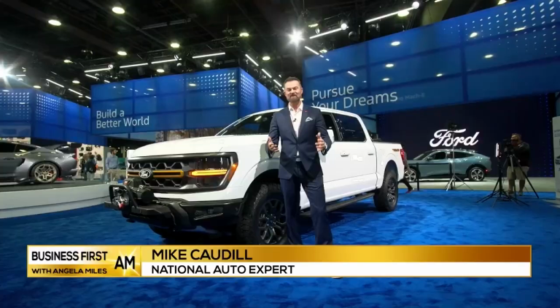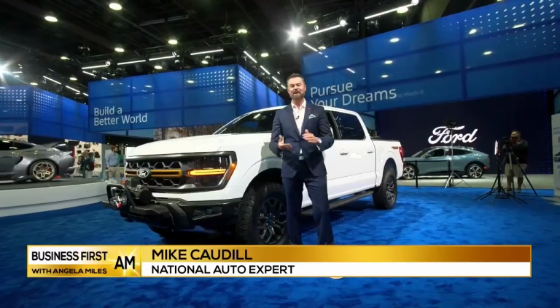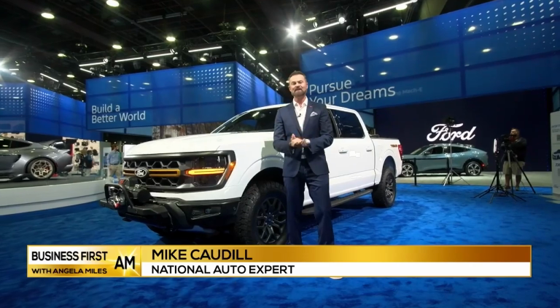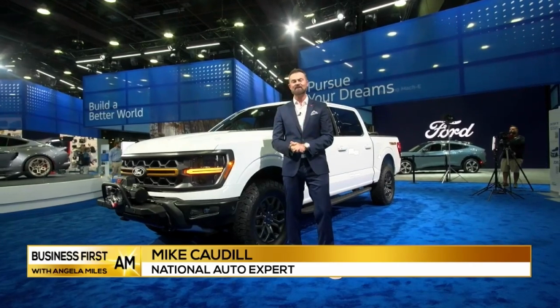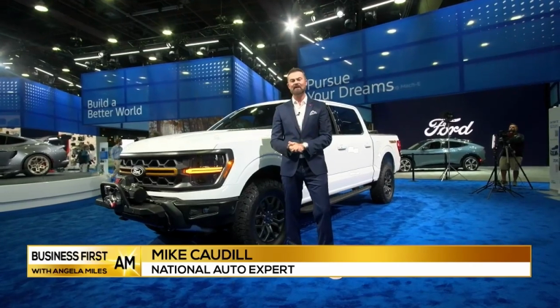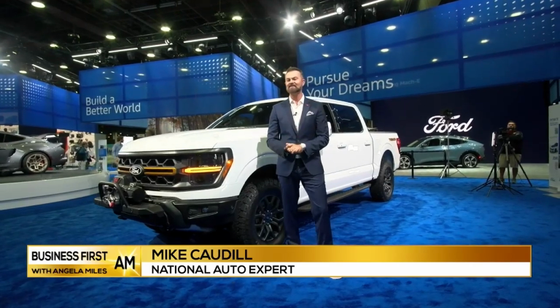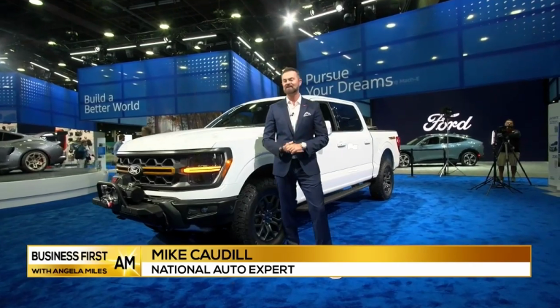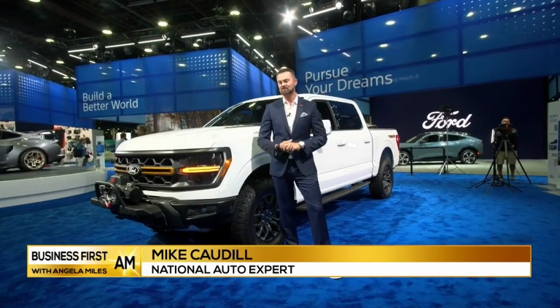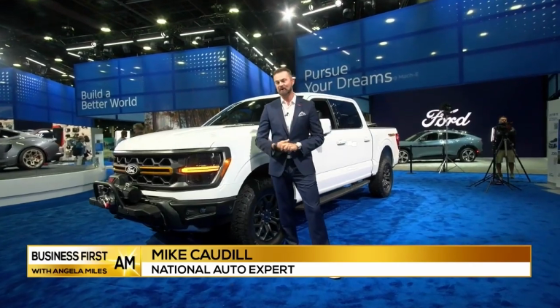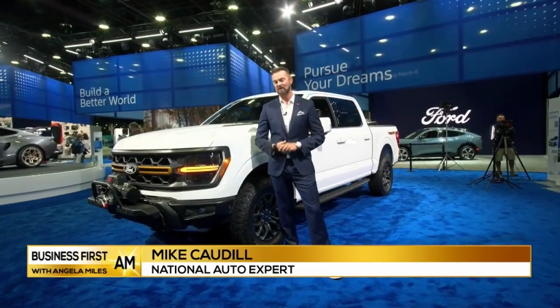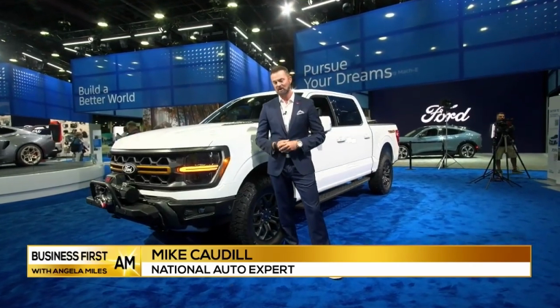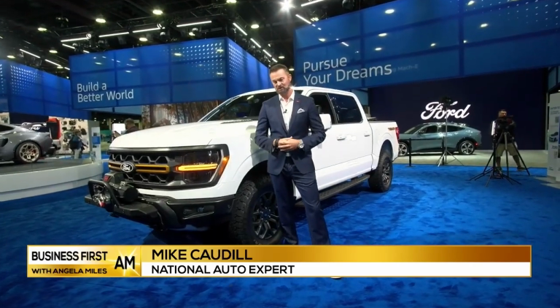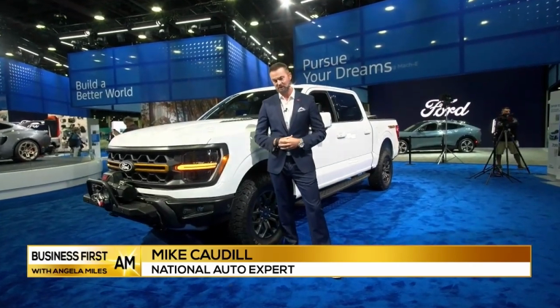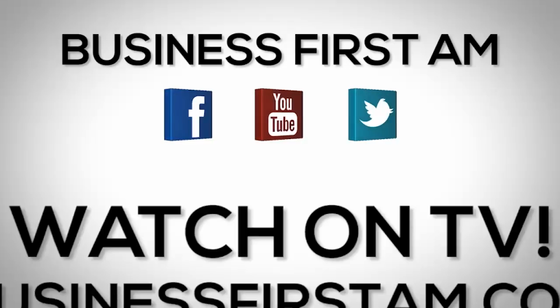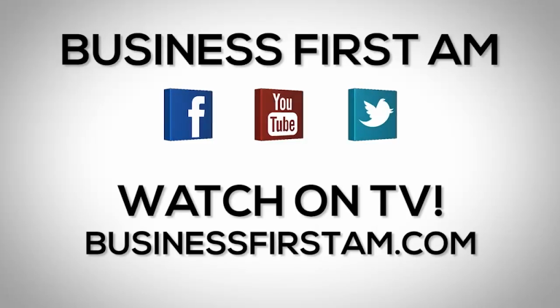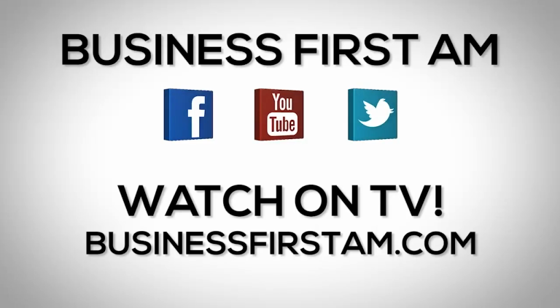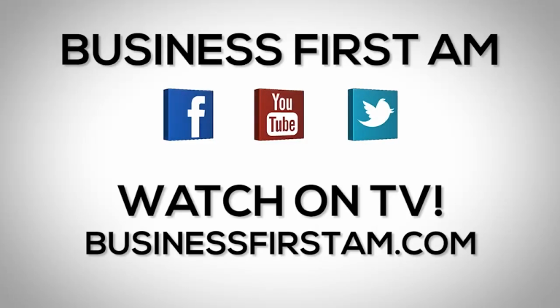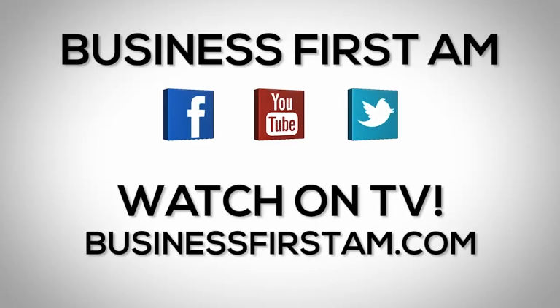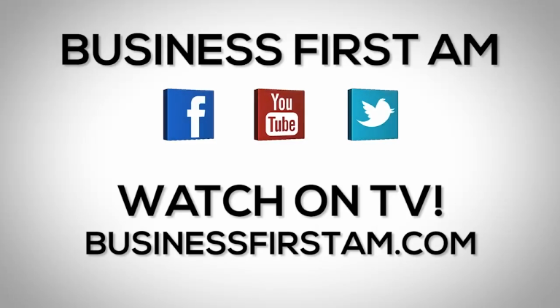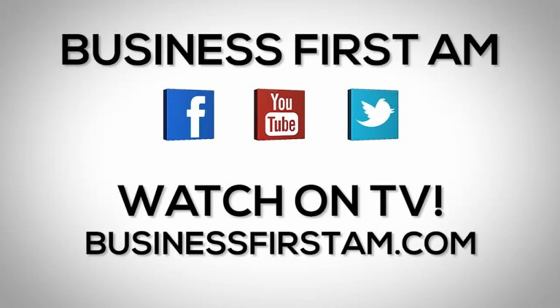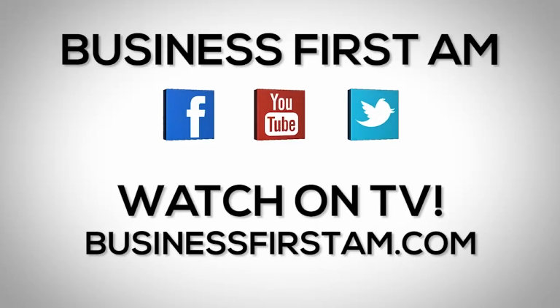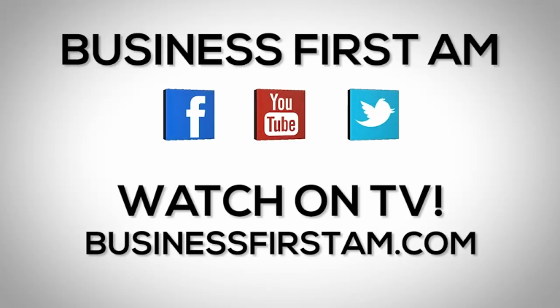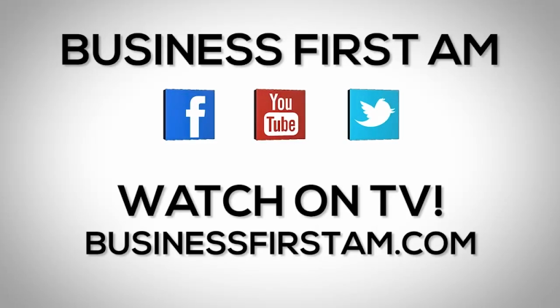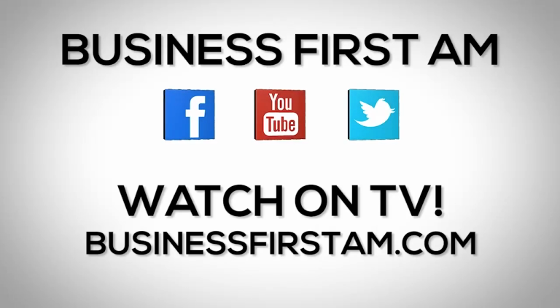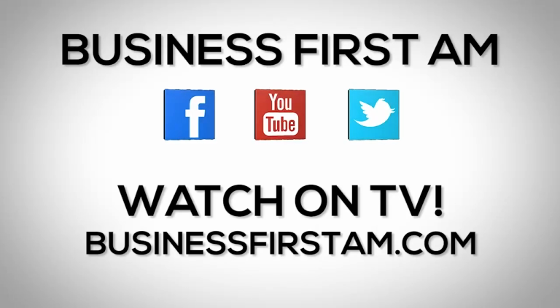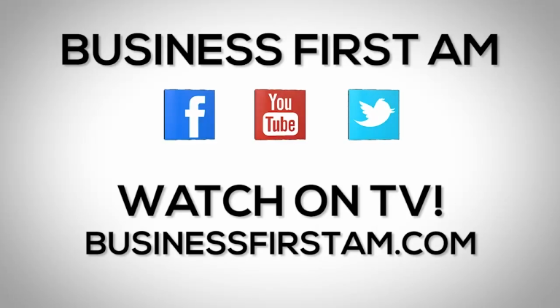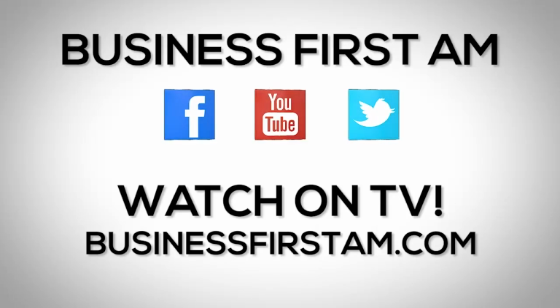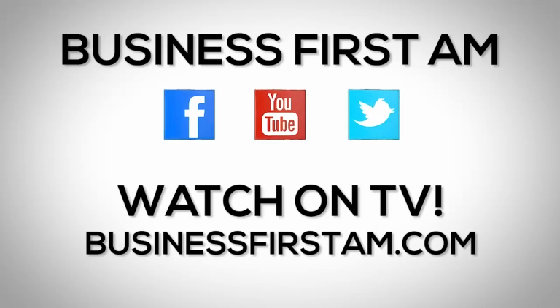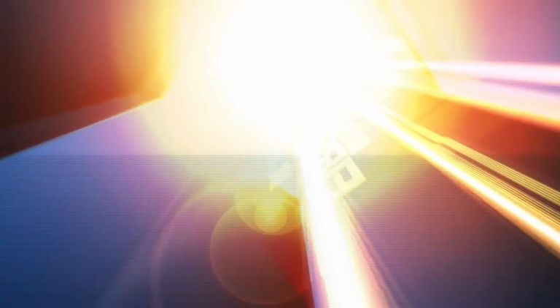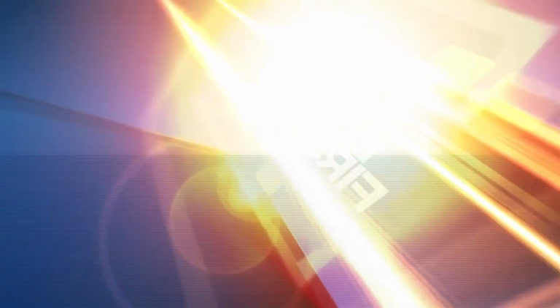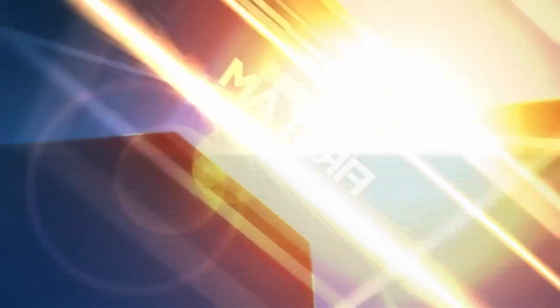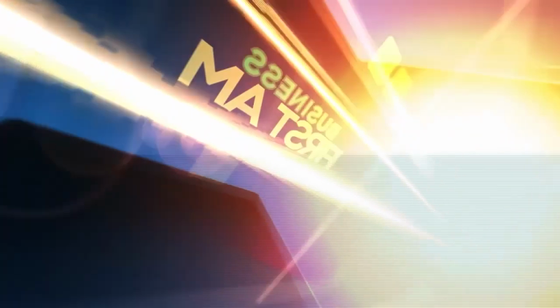So much happening here at the Detroit Auto Show. Go to businessfirstam.com for where to see our show on TV.